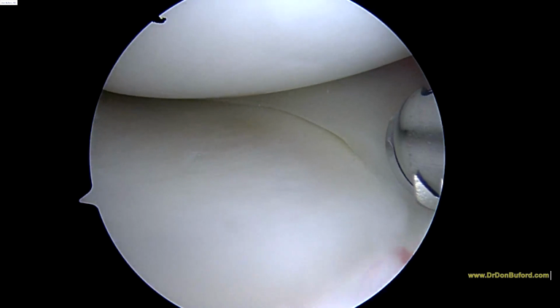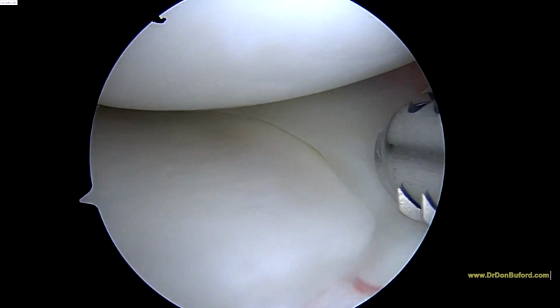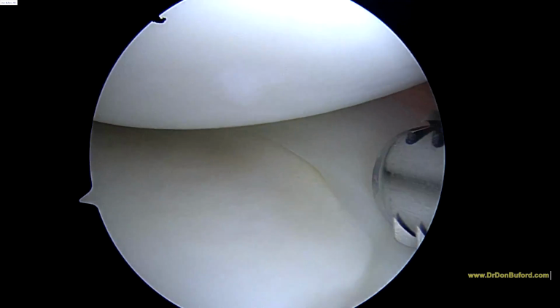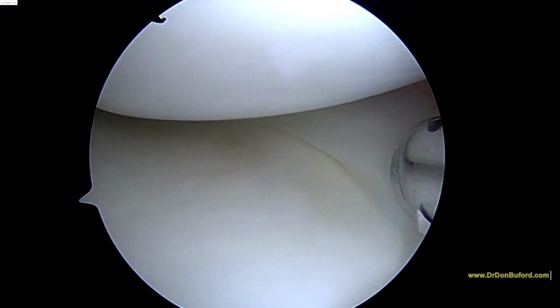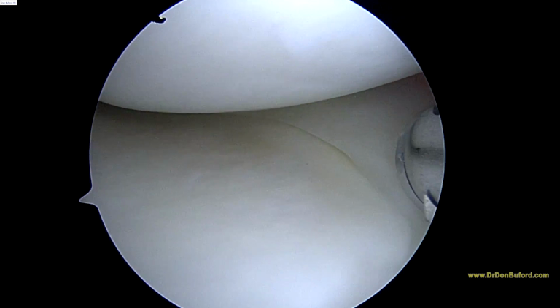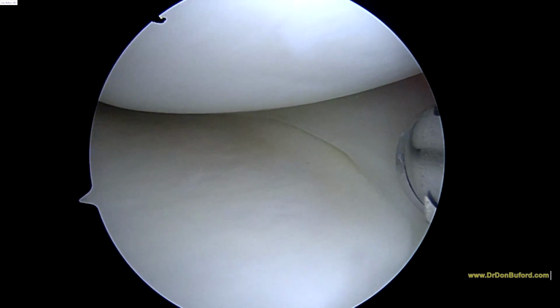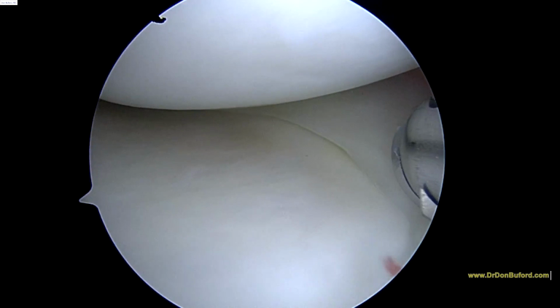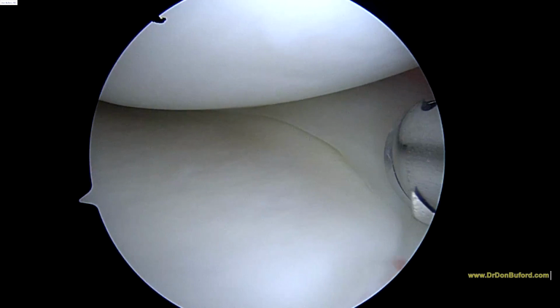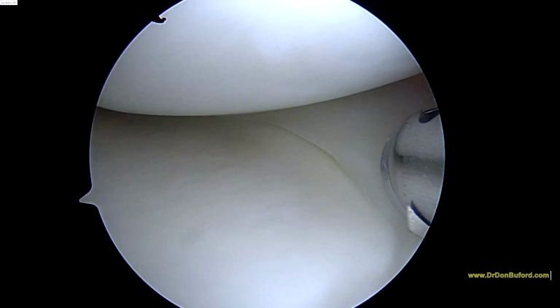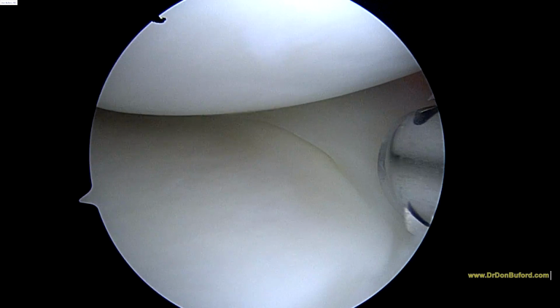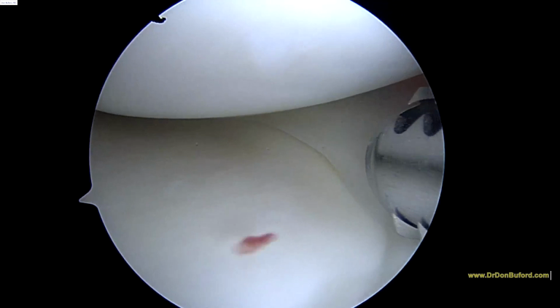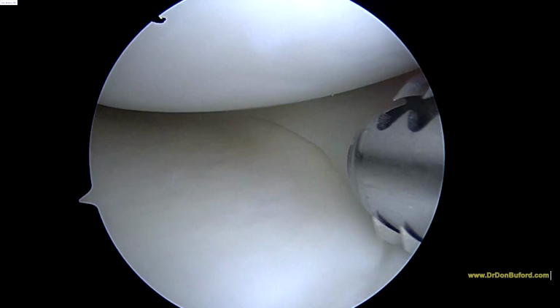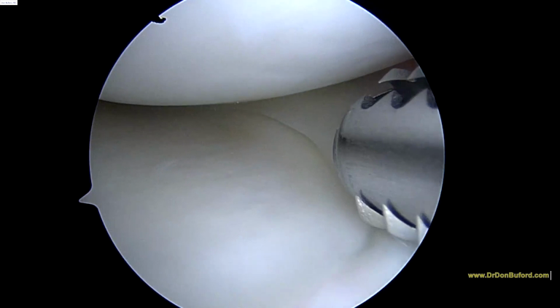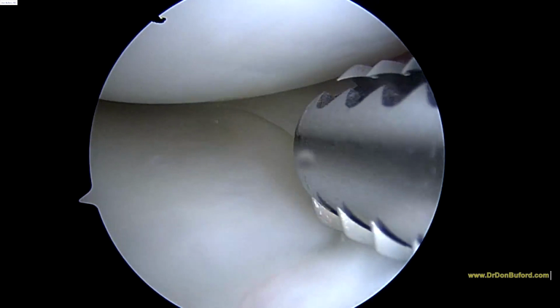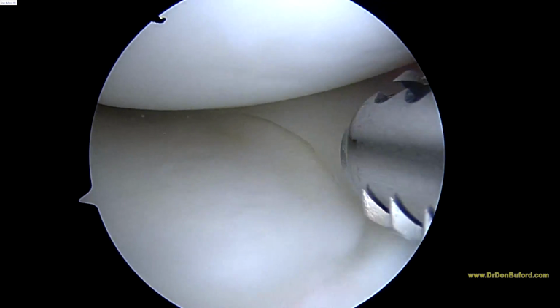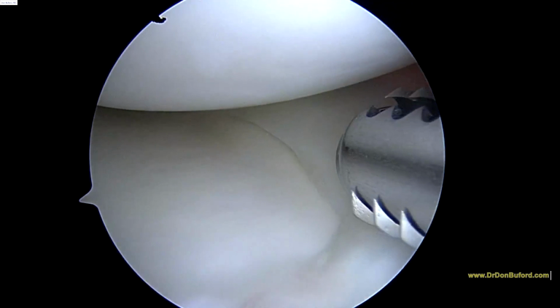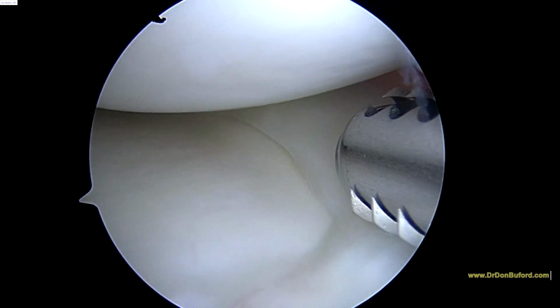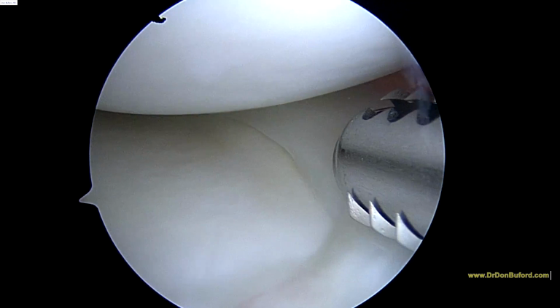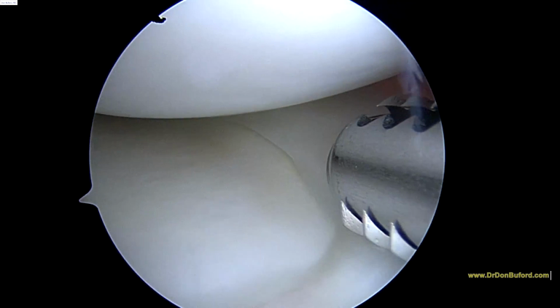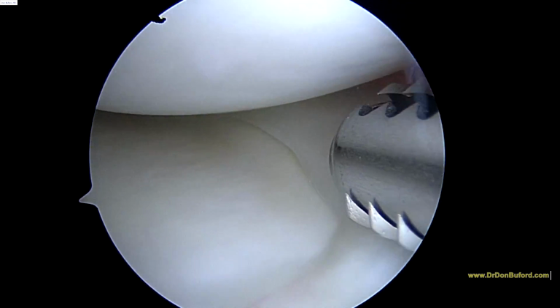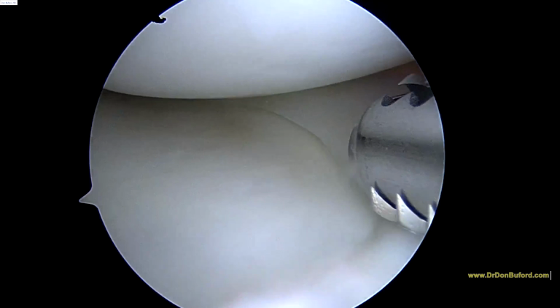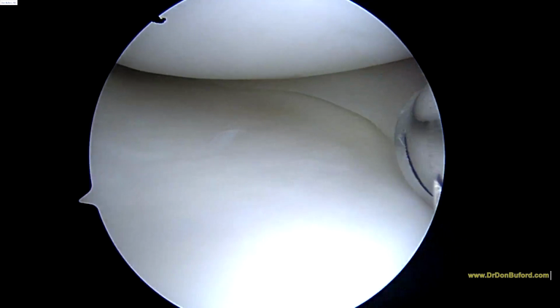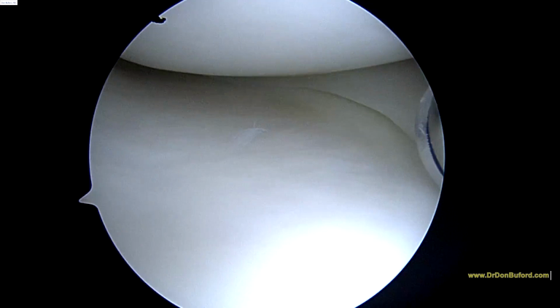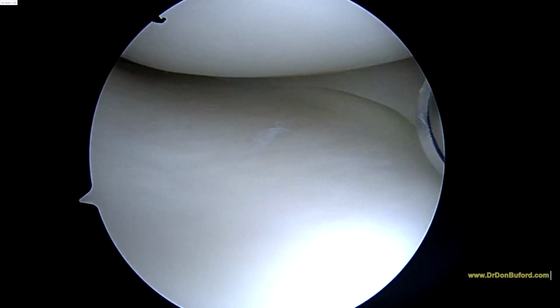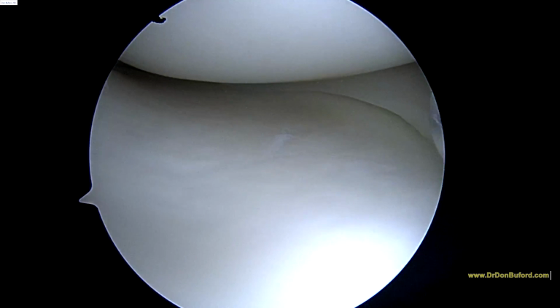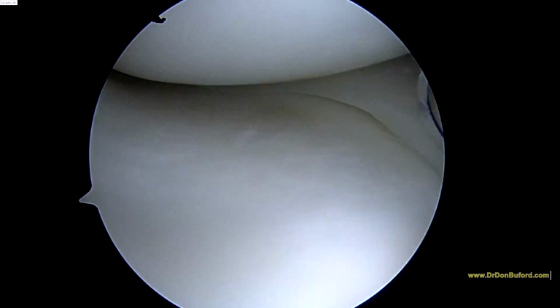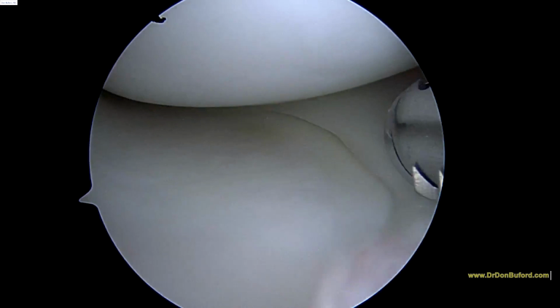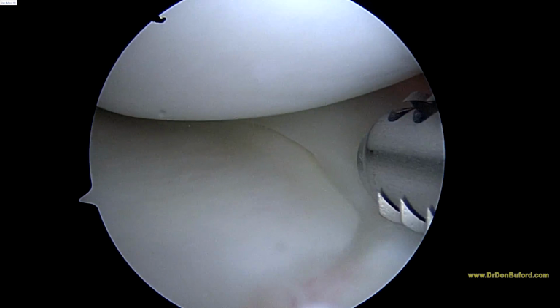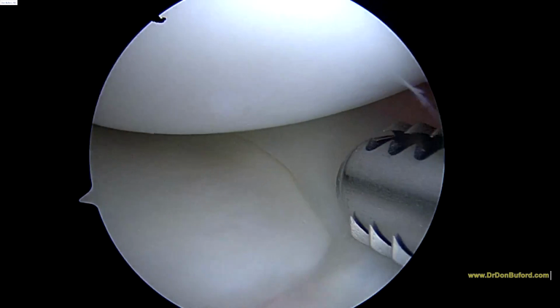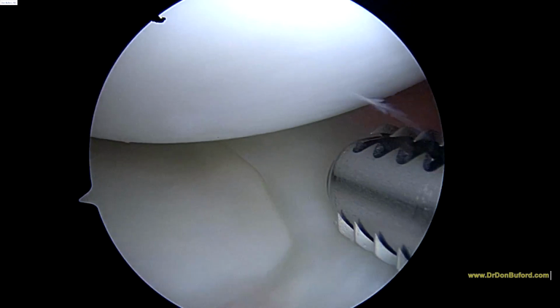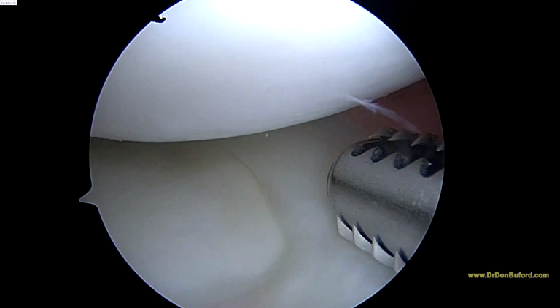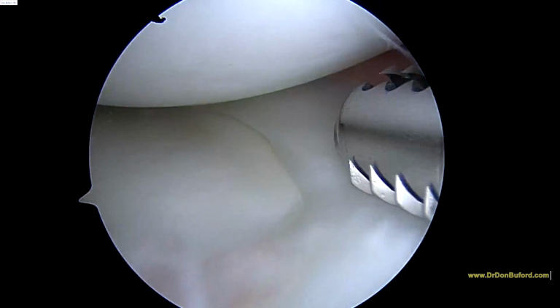Okay, hi Ash, this is Dr. Buper. Just getting started on the right knee. This is the inside of the knee, what we call the medial compartment.